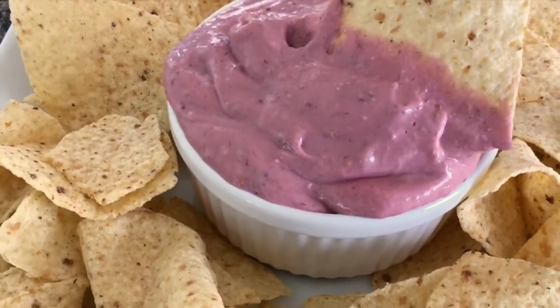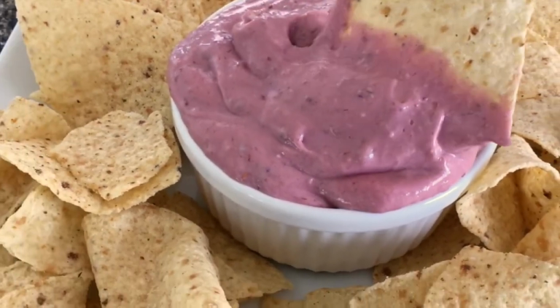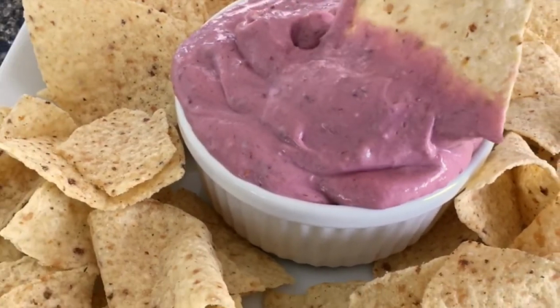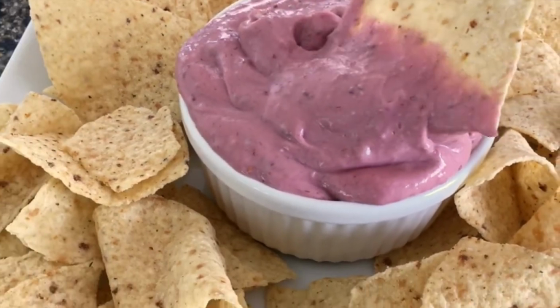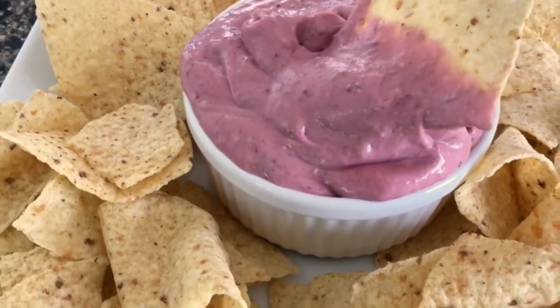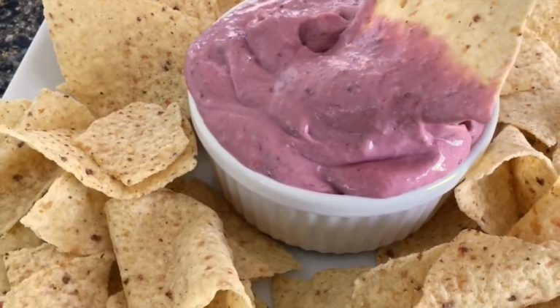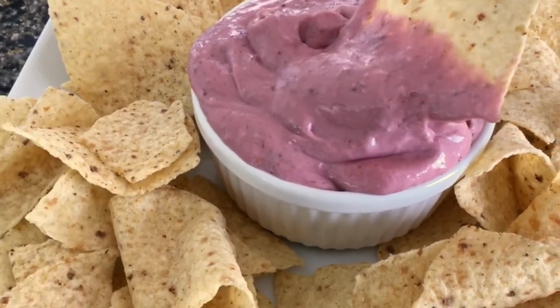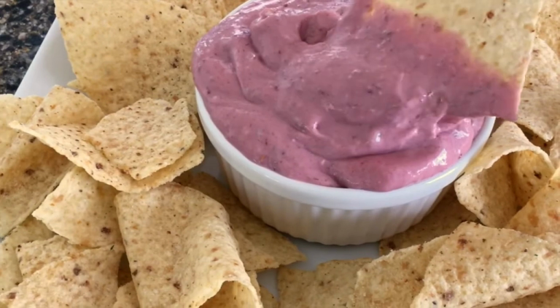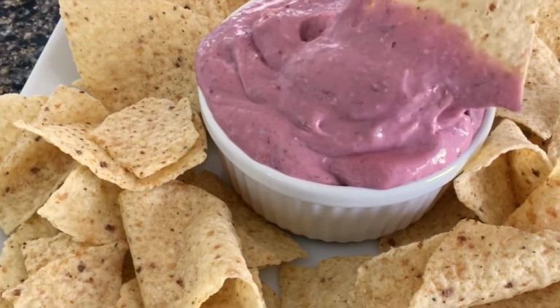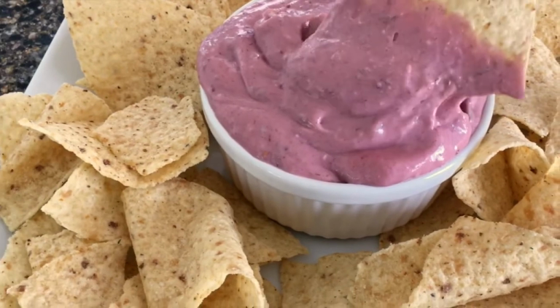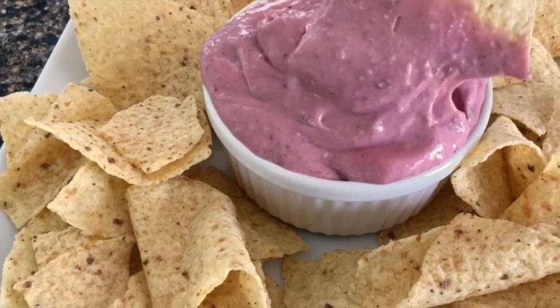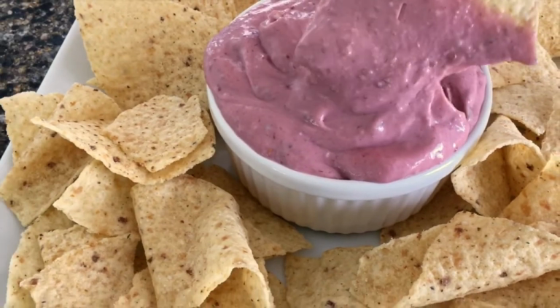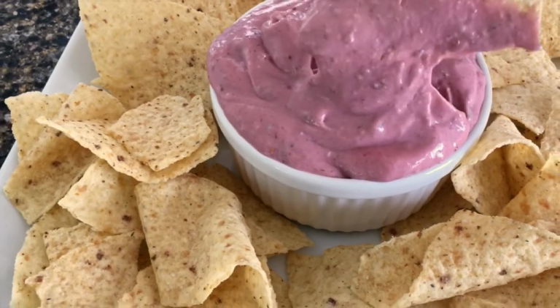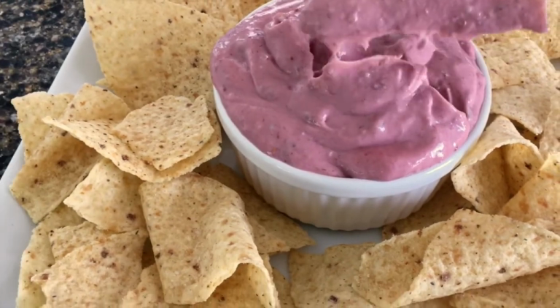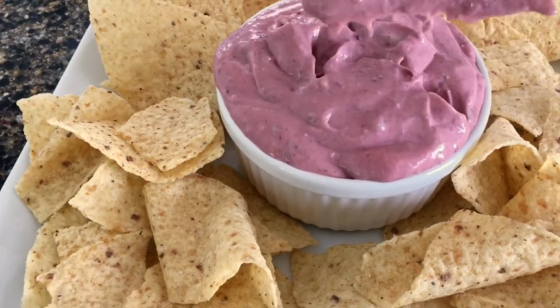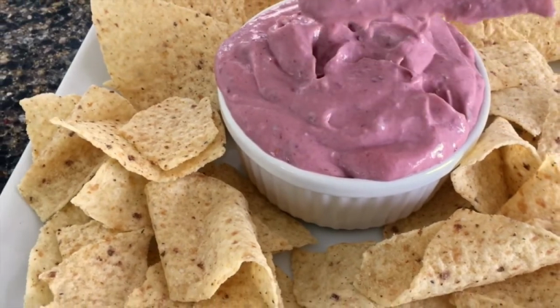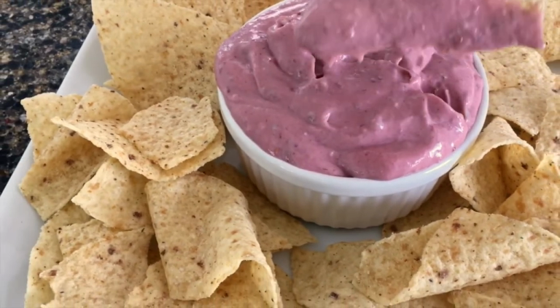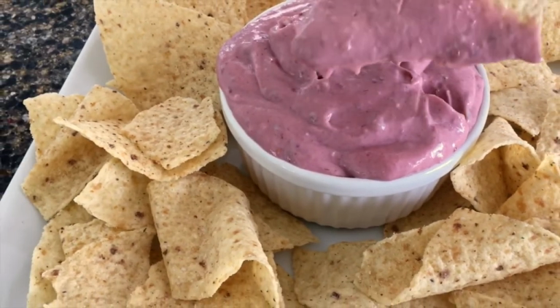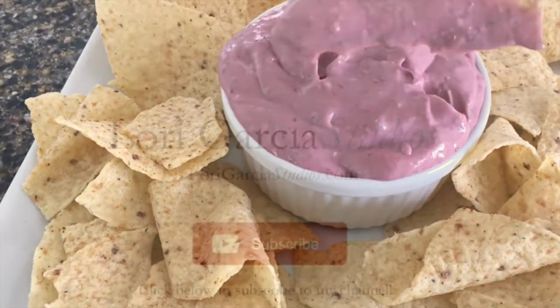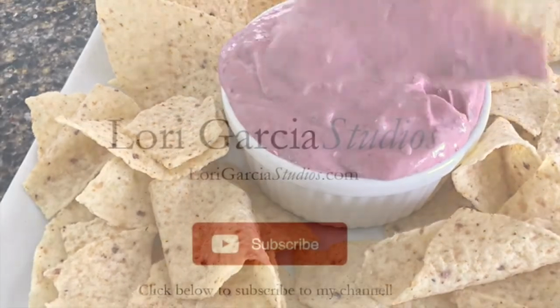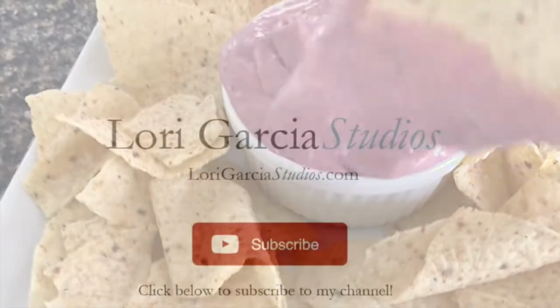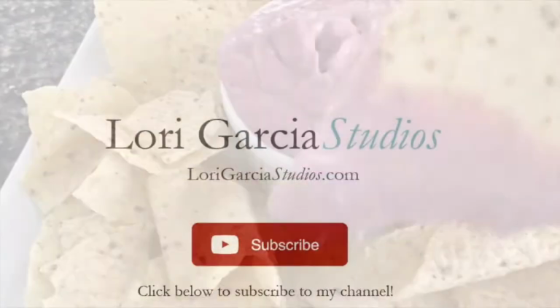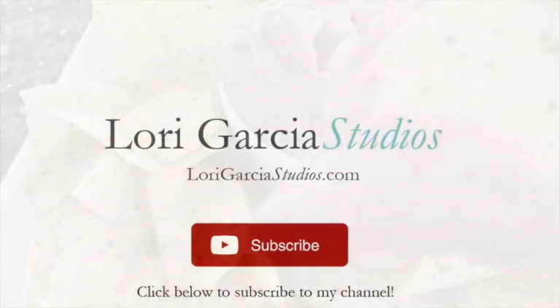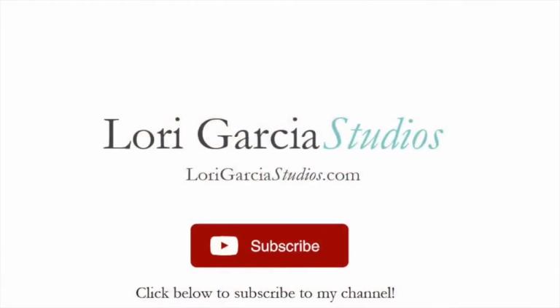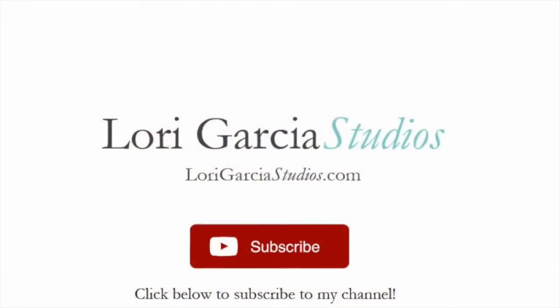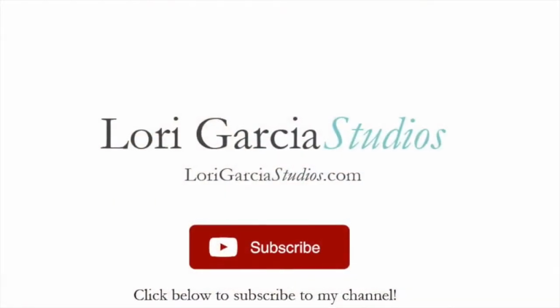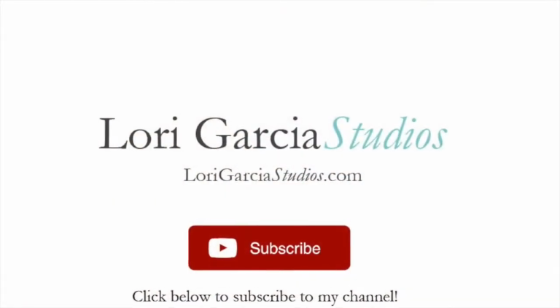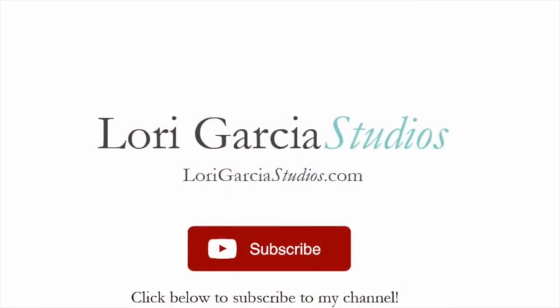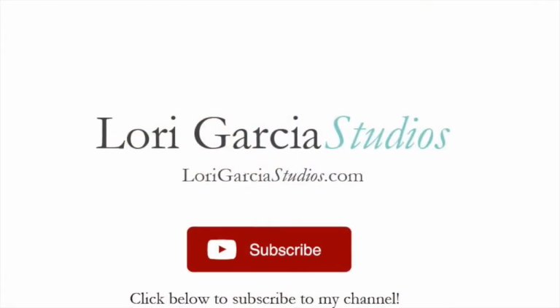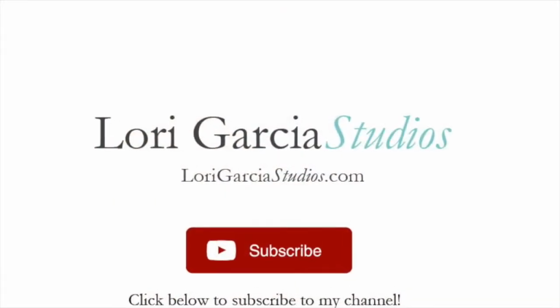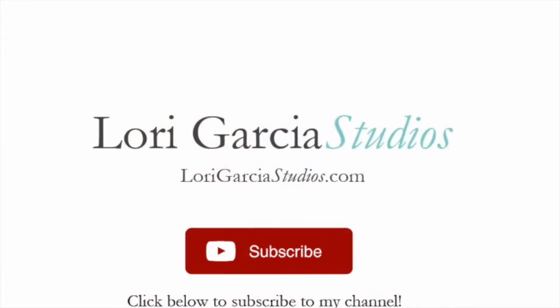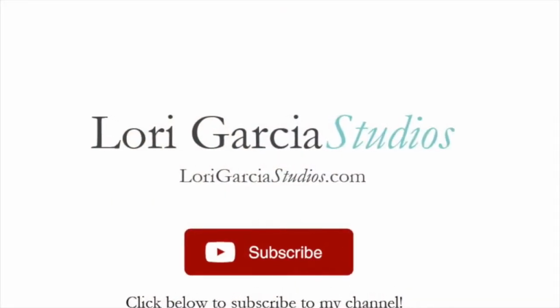Thanks for joining us. Until next time, I'm Lori, and this is Lori Garcia Studios. We'll see you next time.